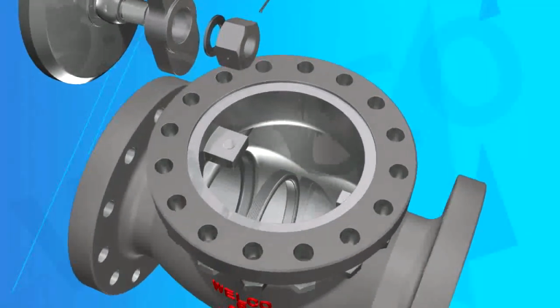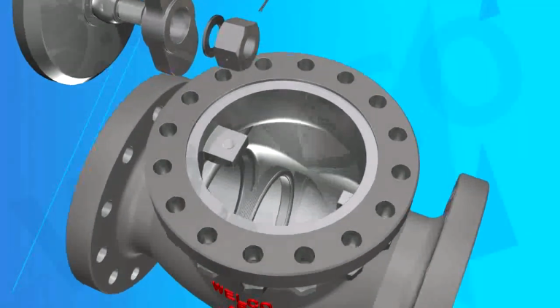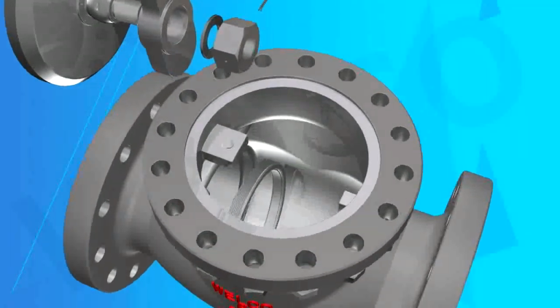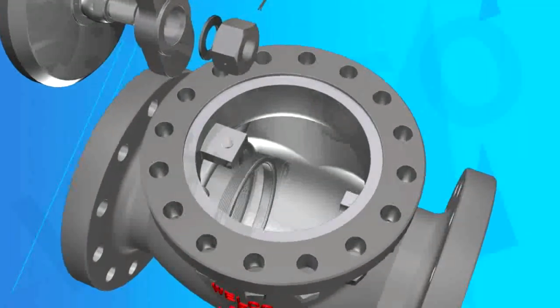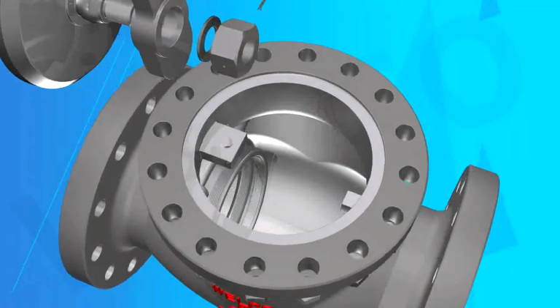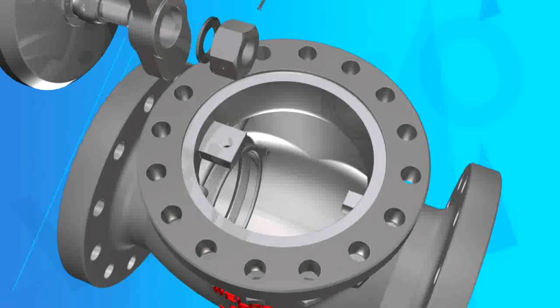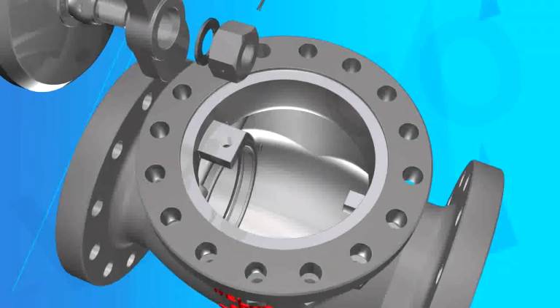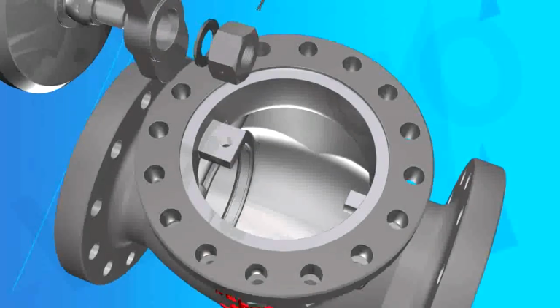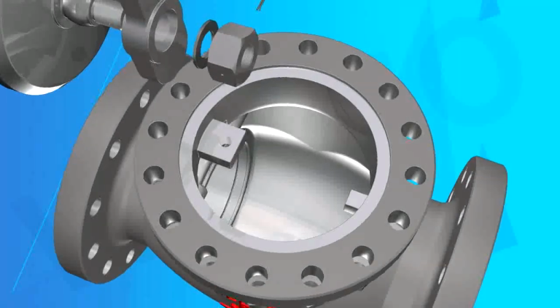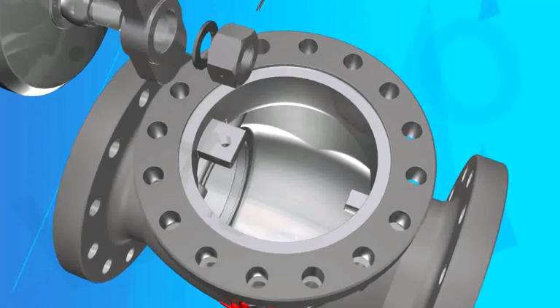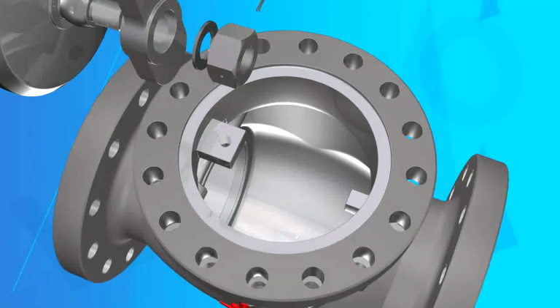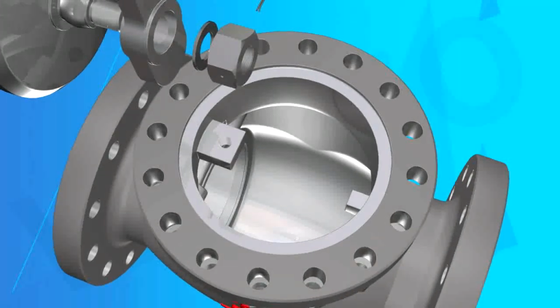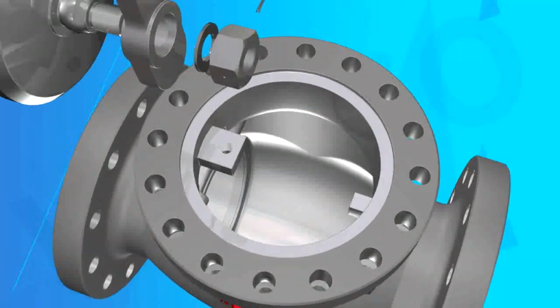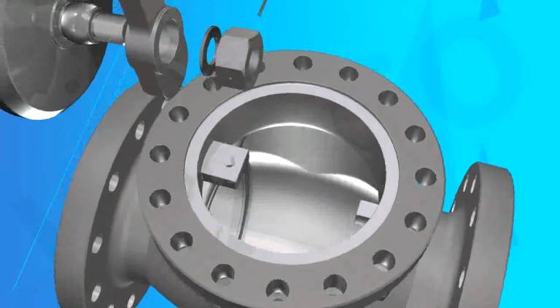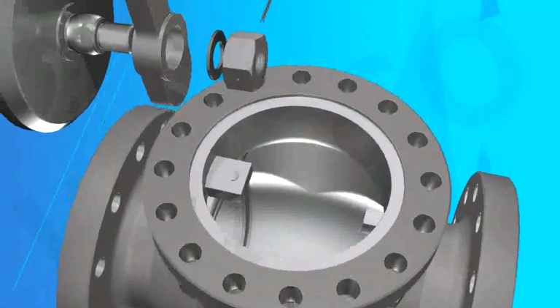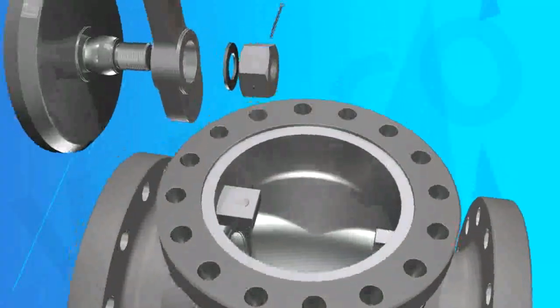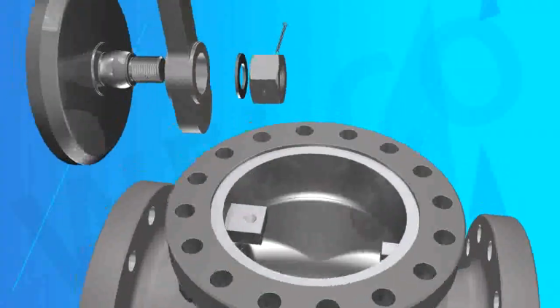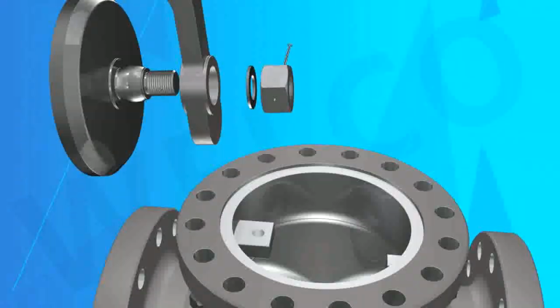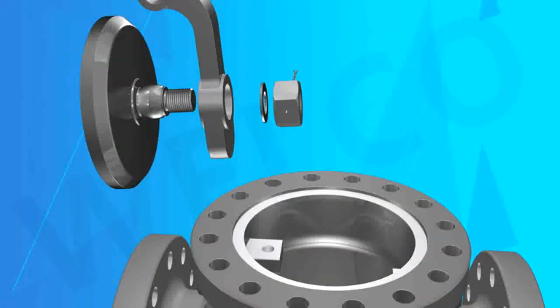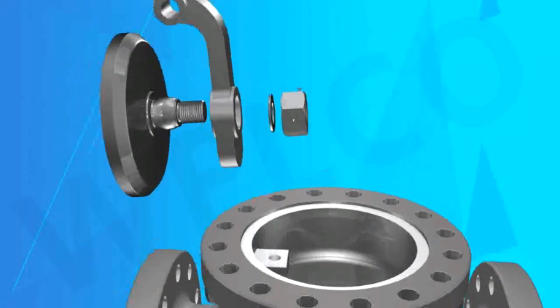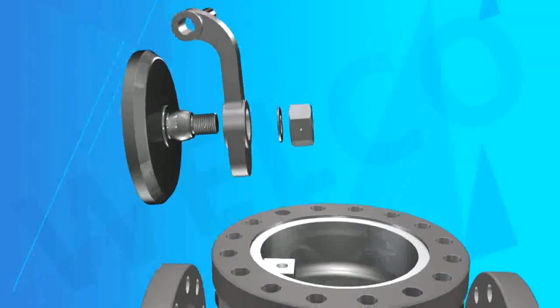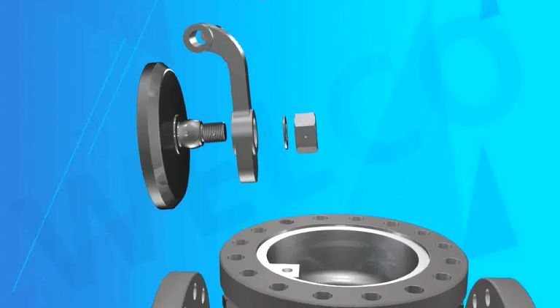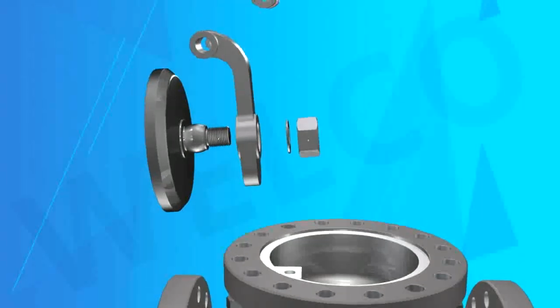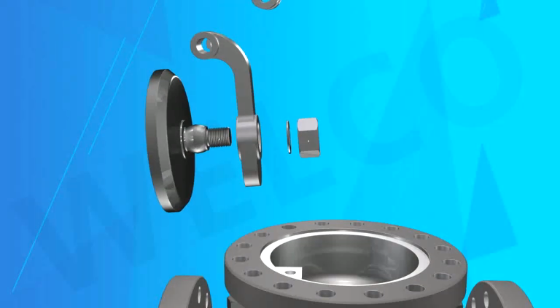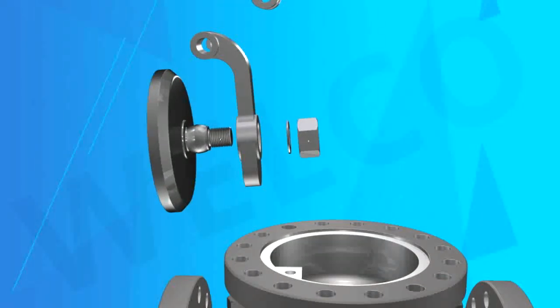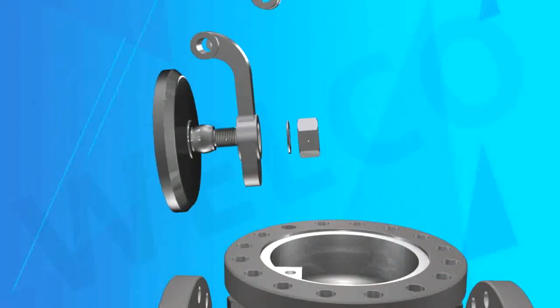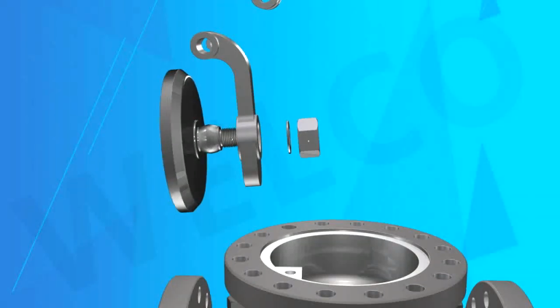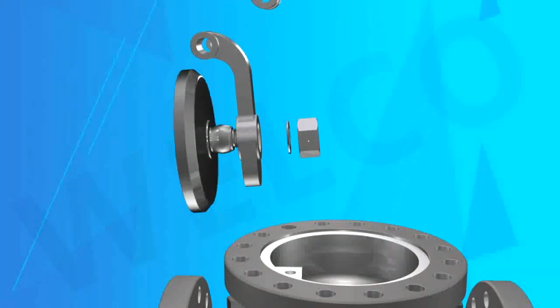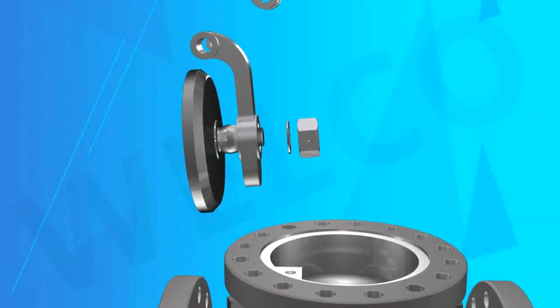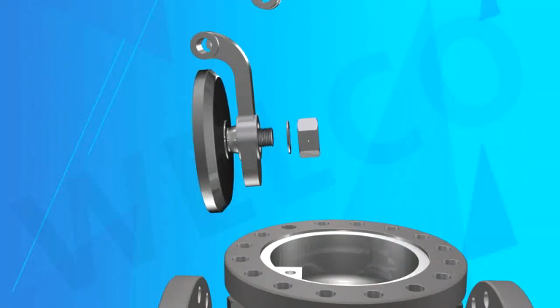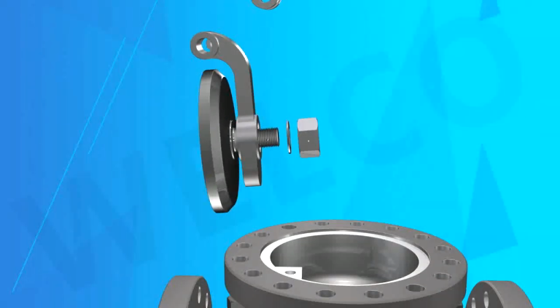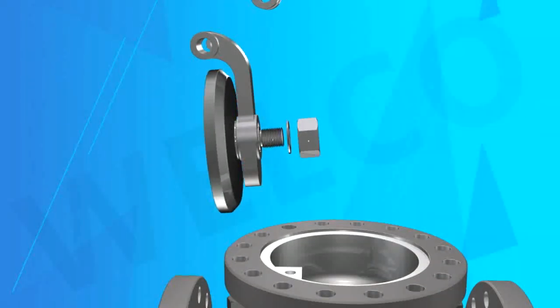The main structure features: 1. Seat. The seat can be welded, threaded, or integral process on the body.